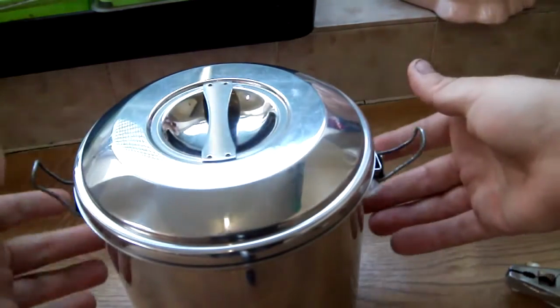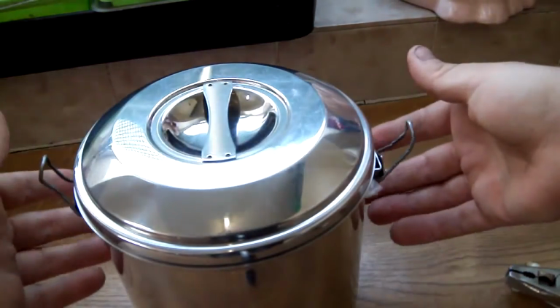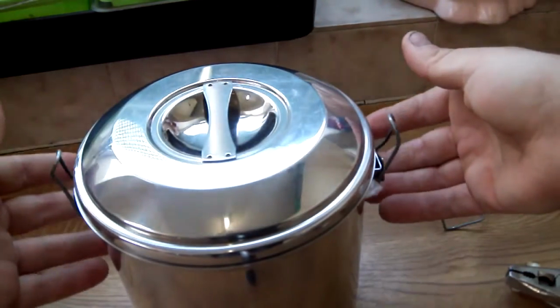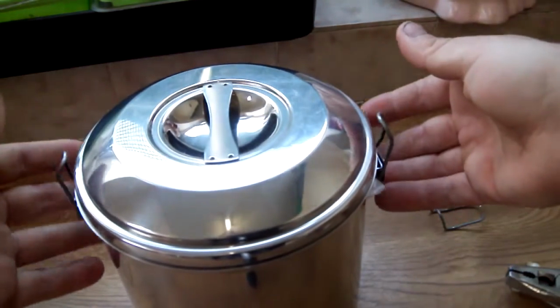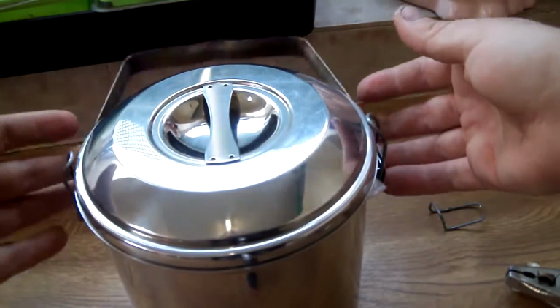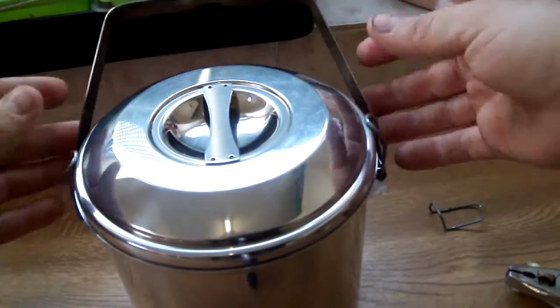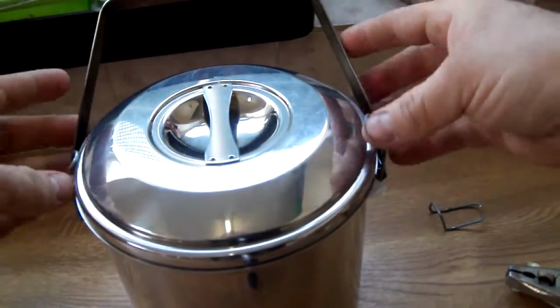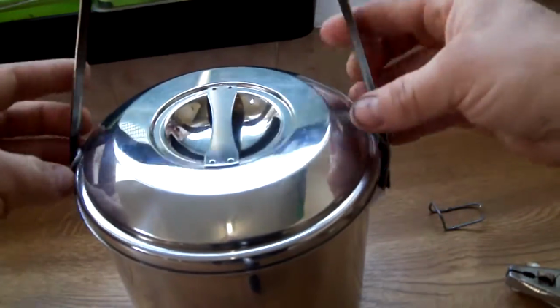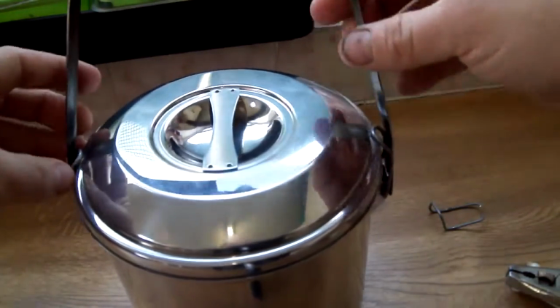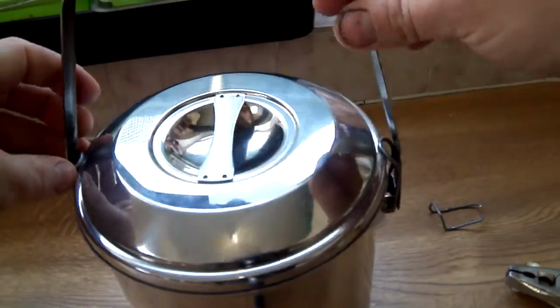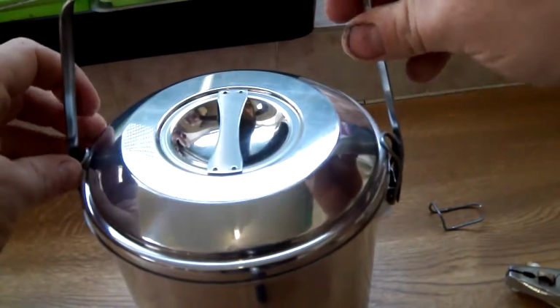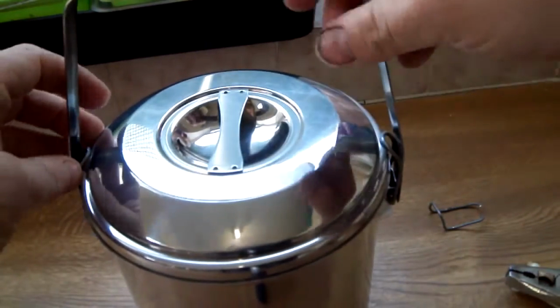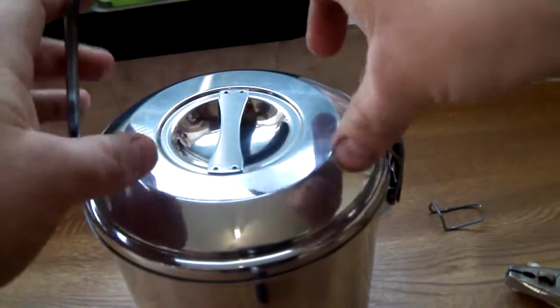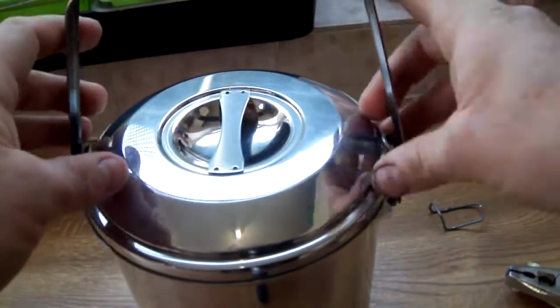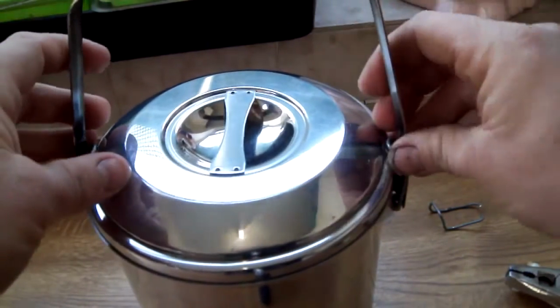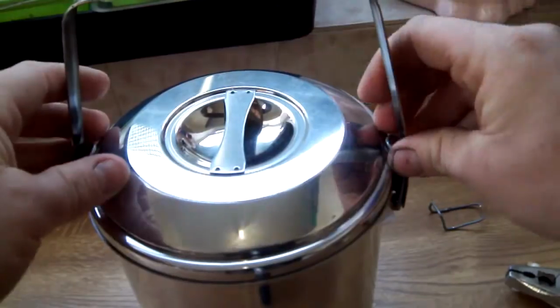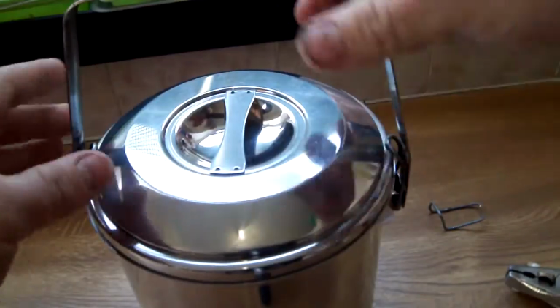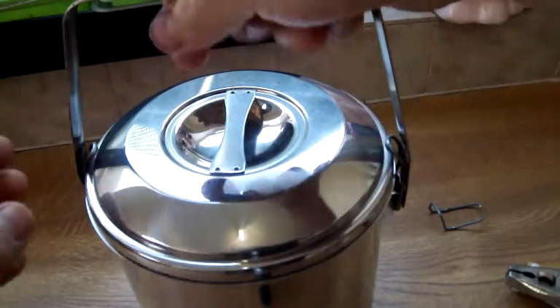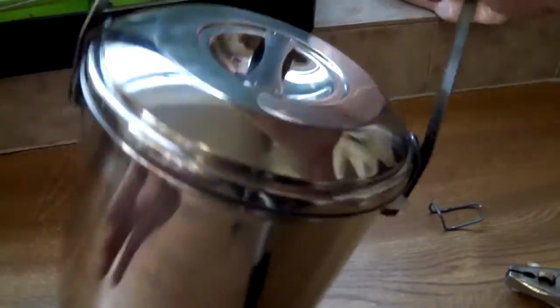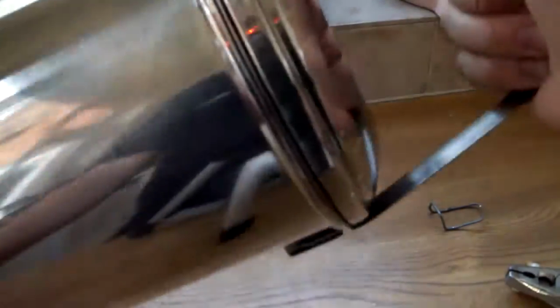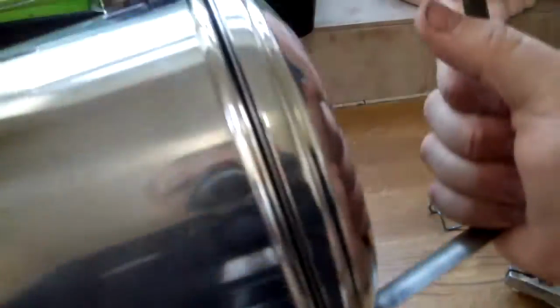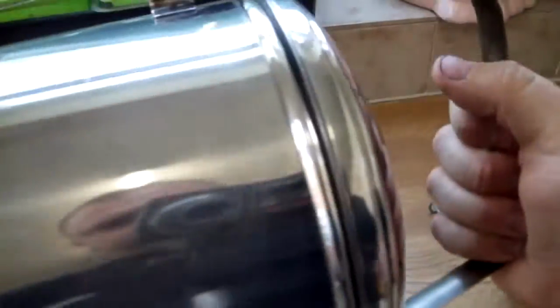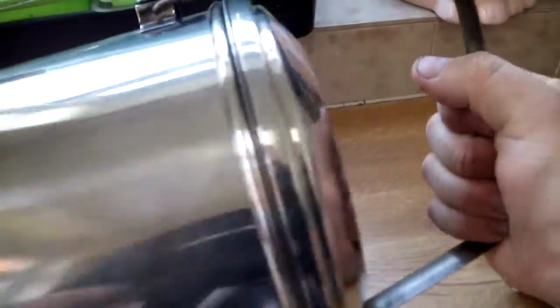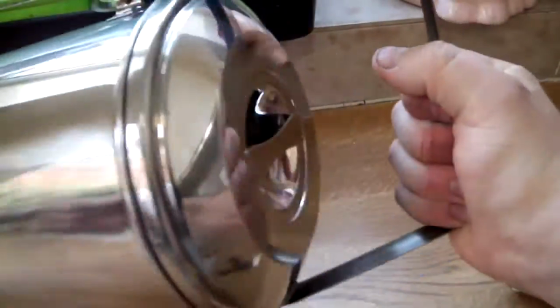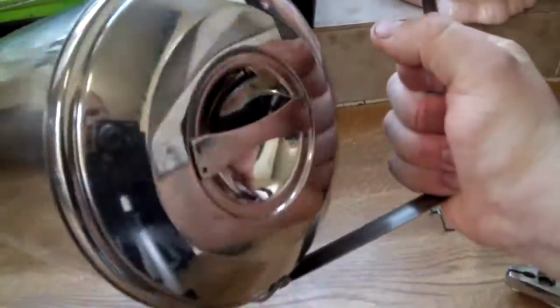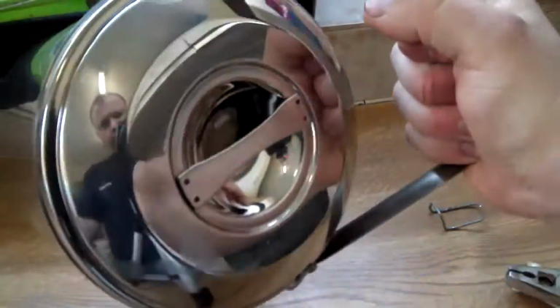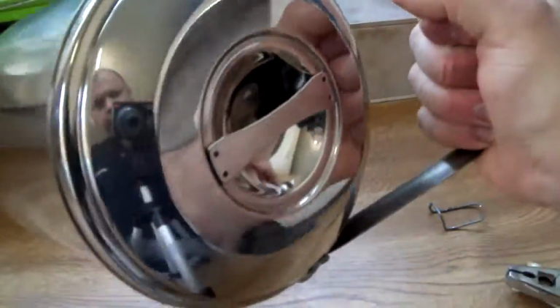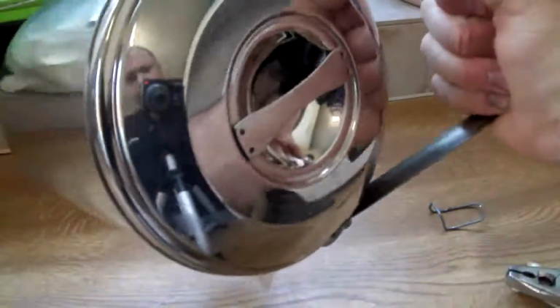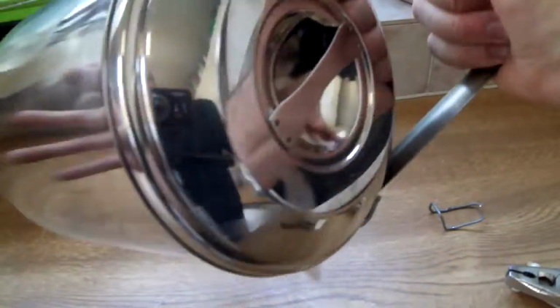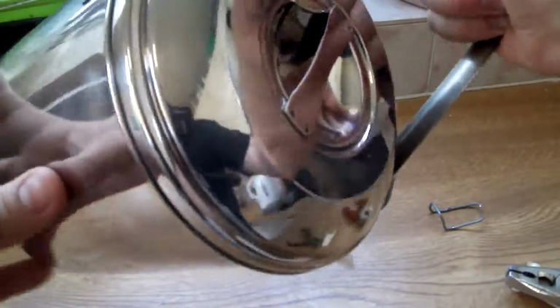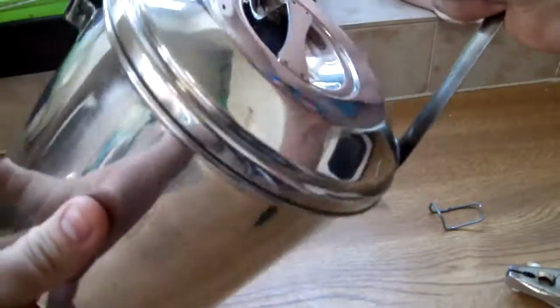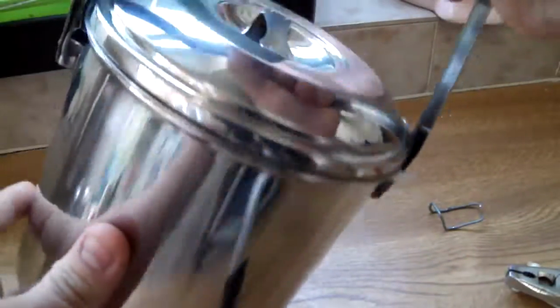When you lift the lid, it locks it — it's not going anywhere.